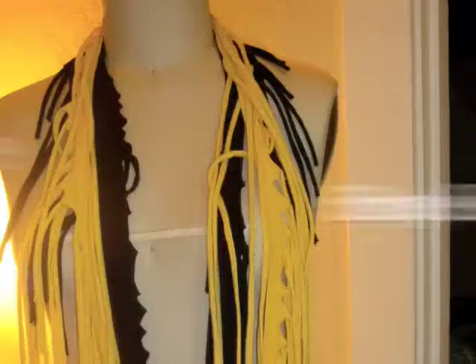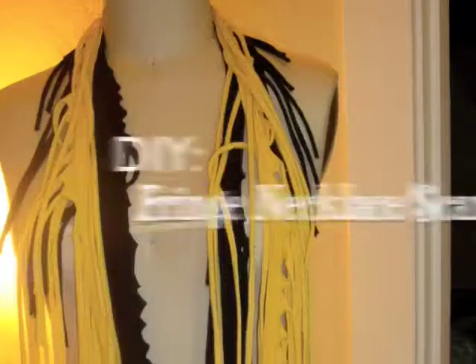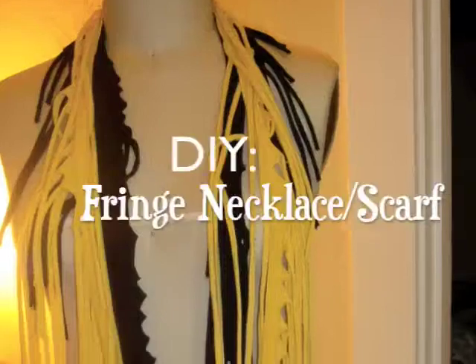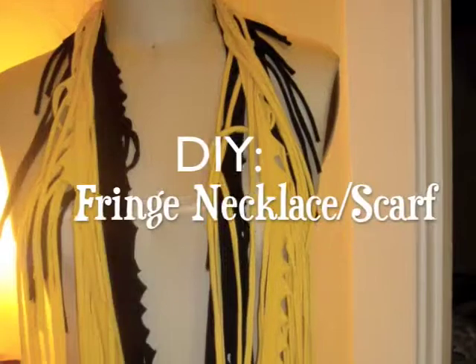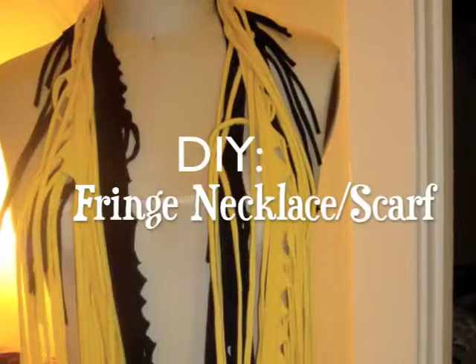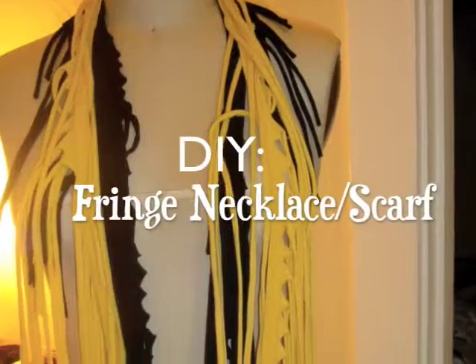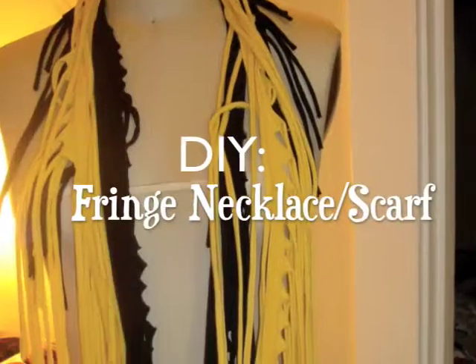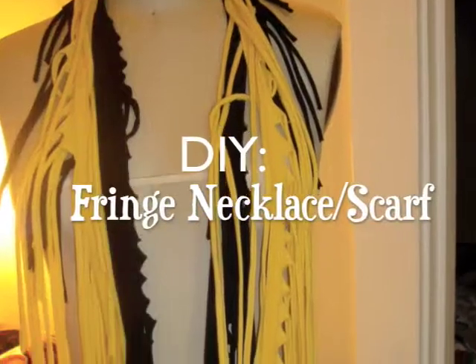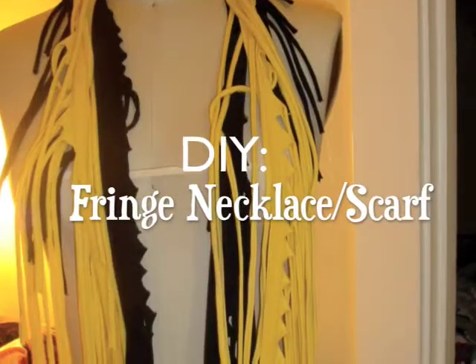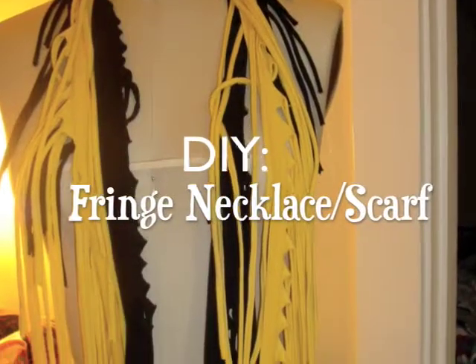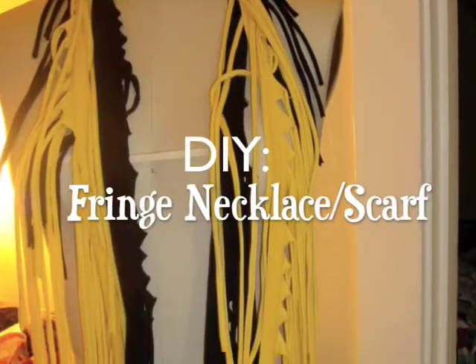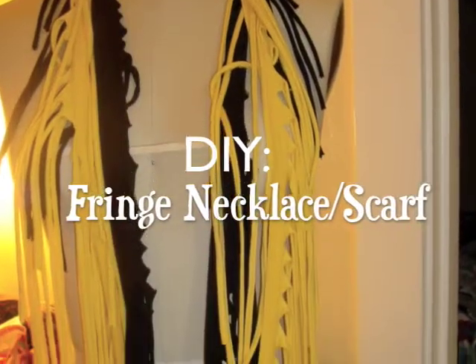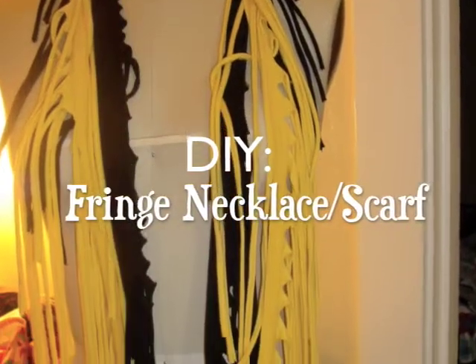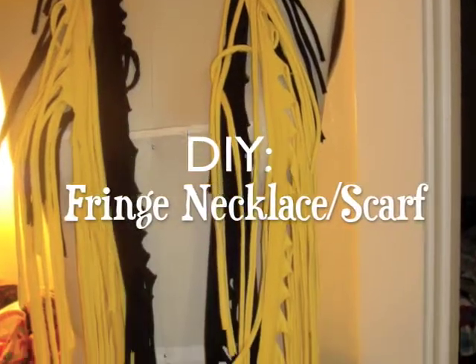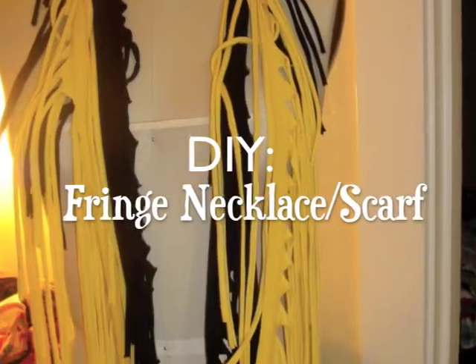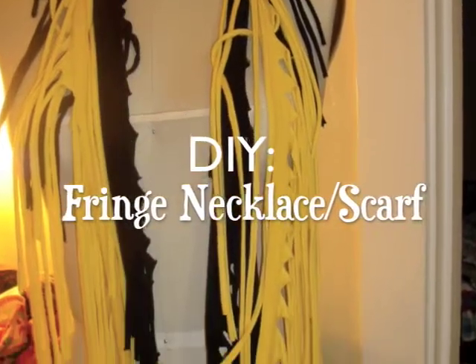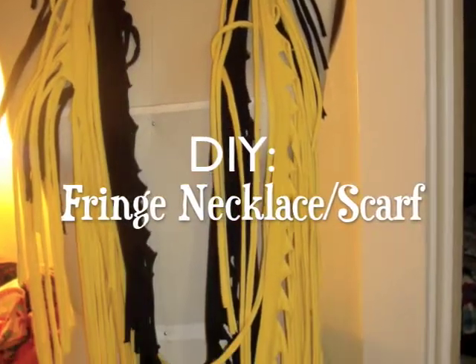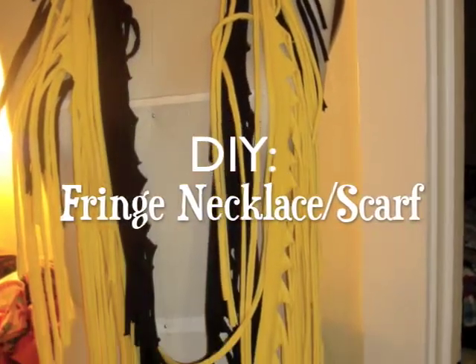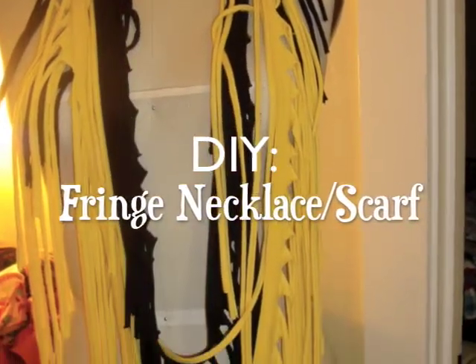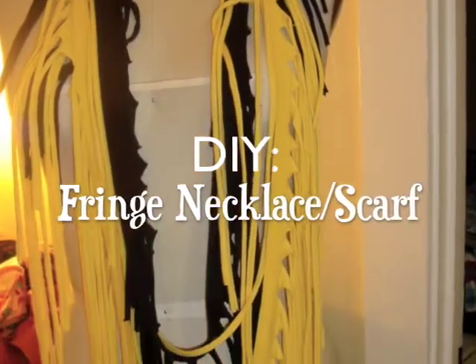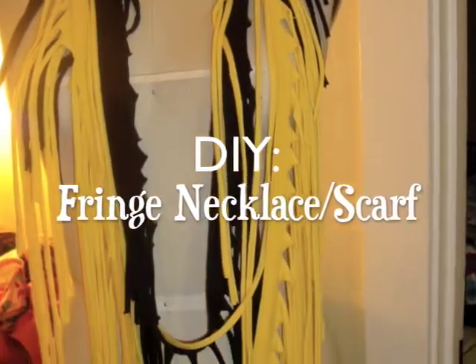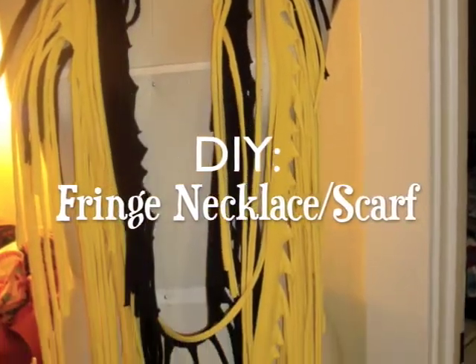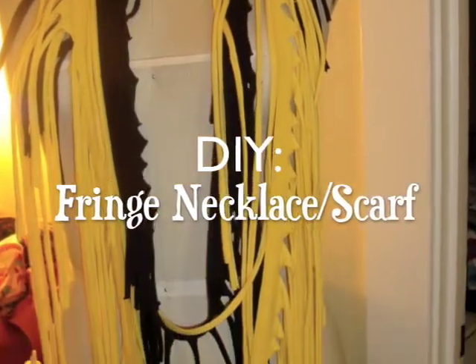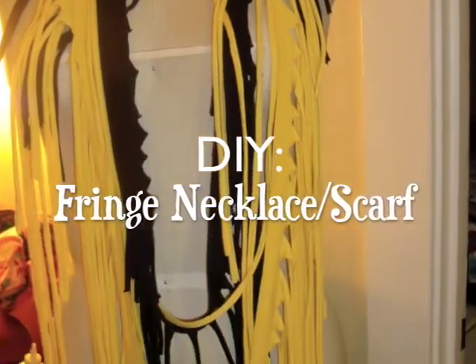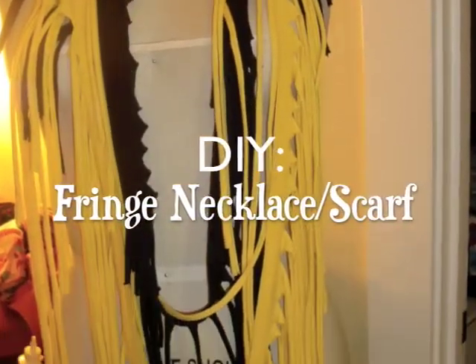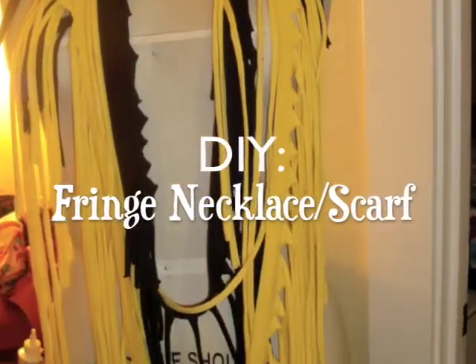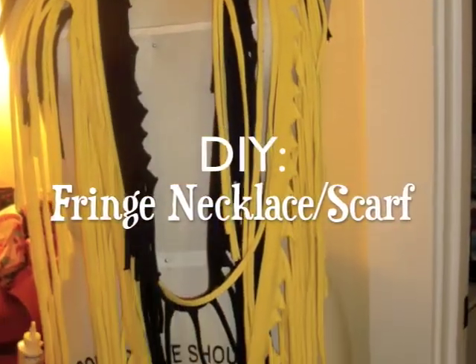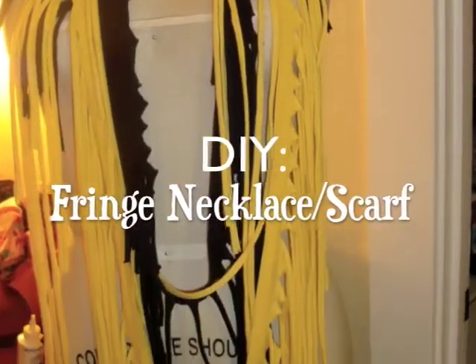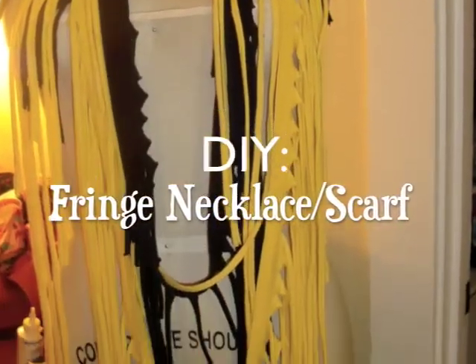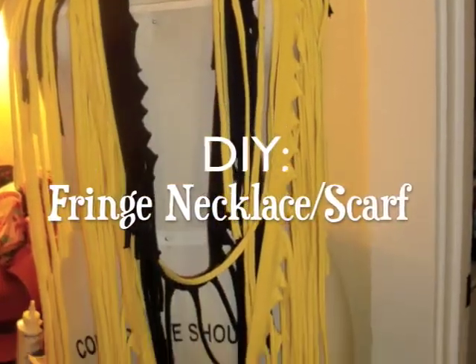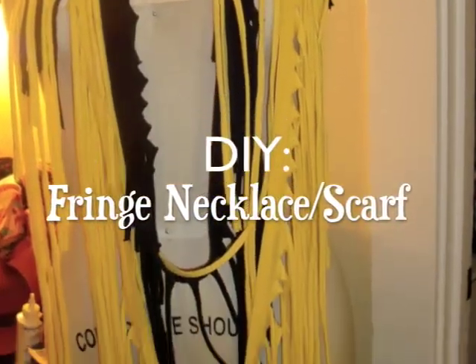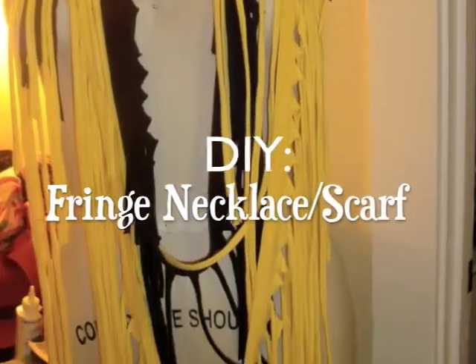Don't you just love fringe? Want to see how to make this necklace scarf? Stay tuned.